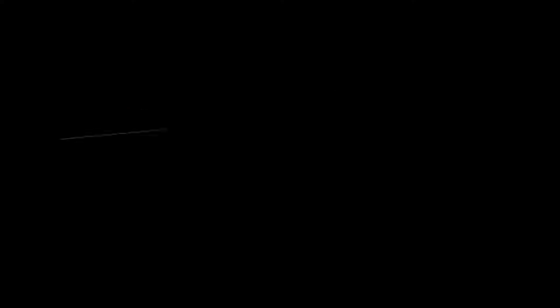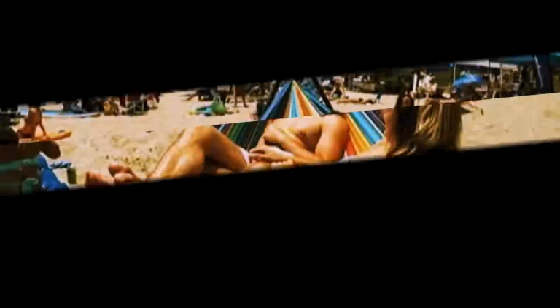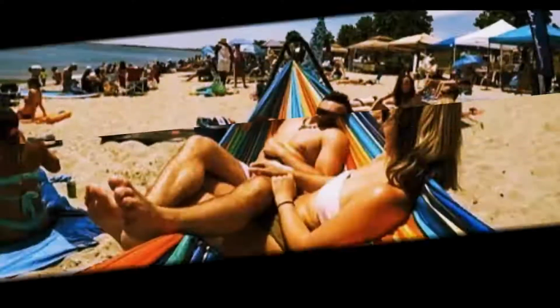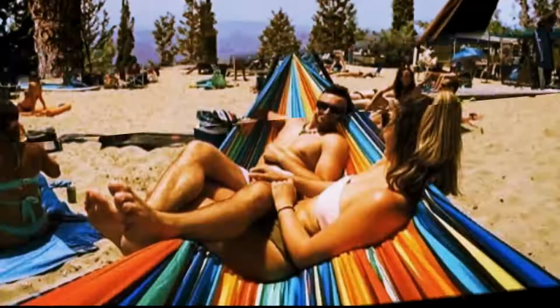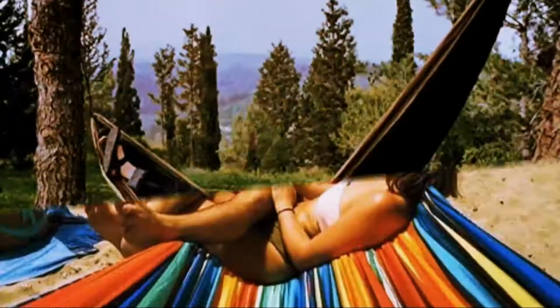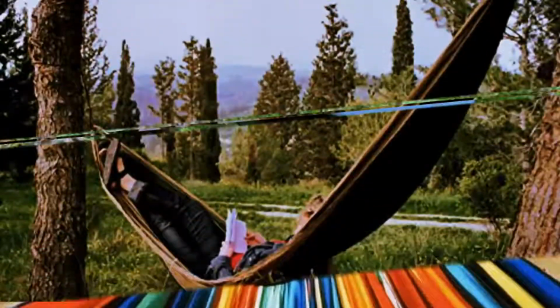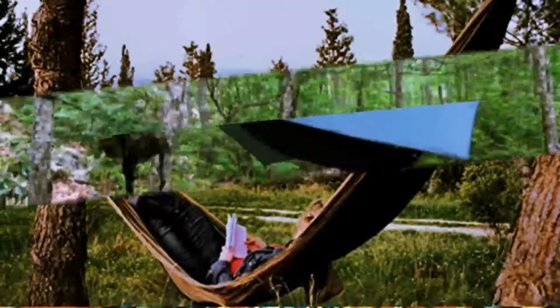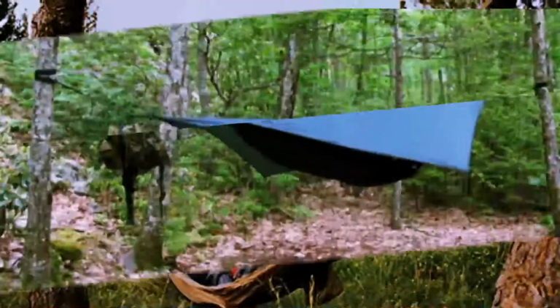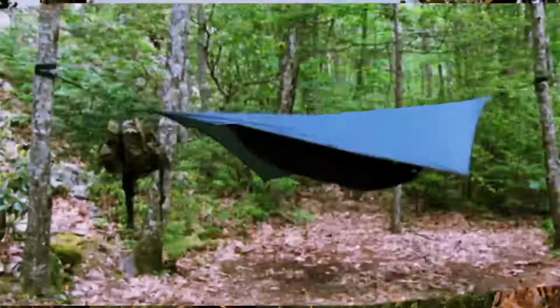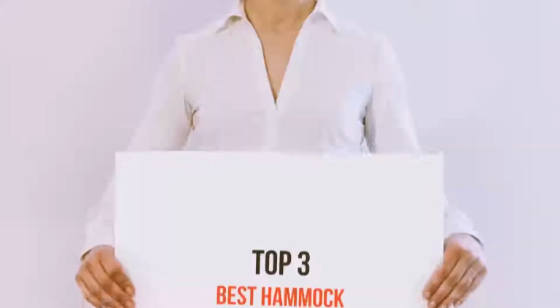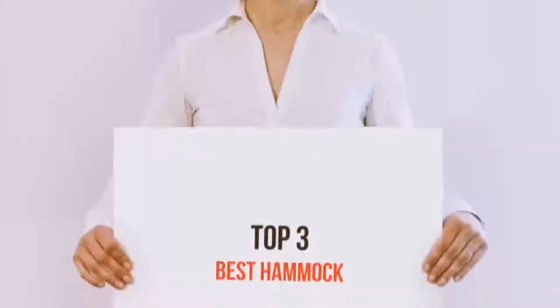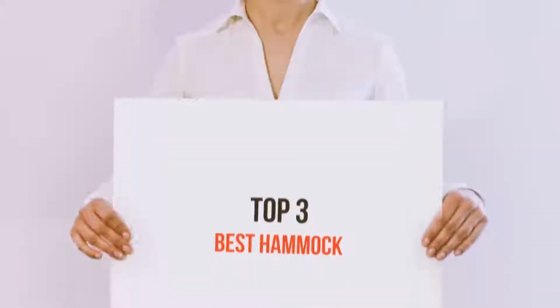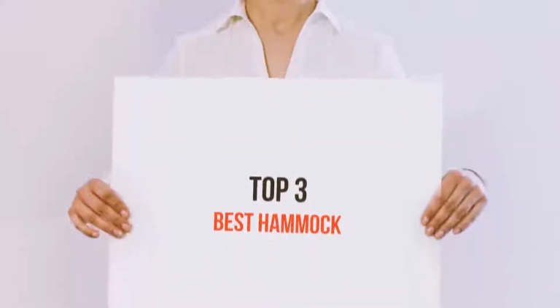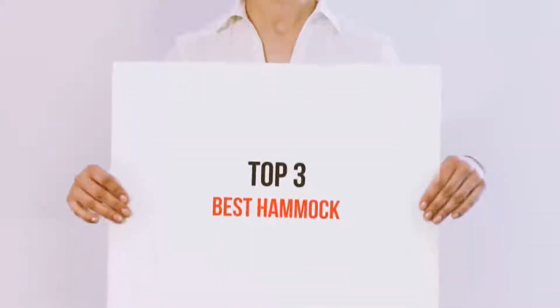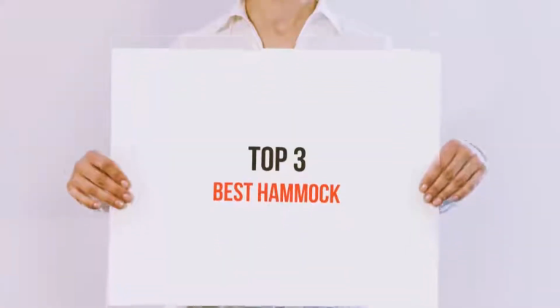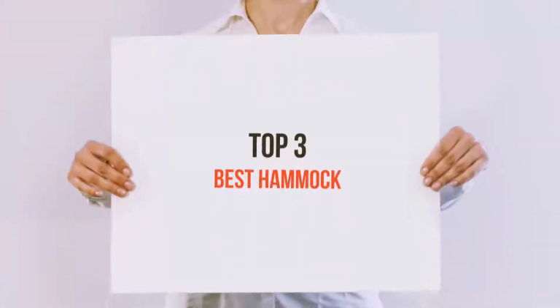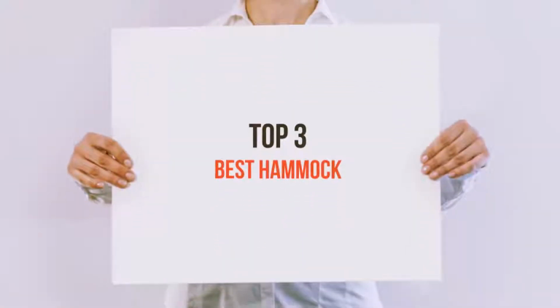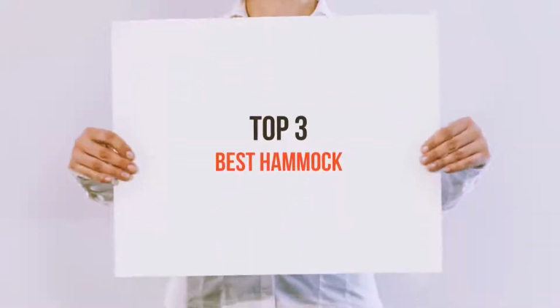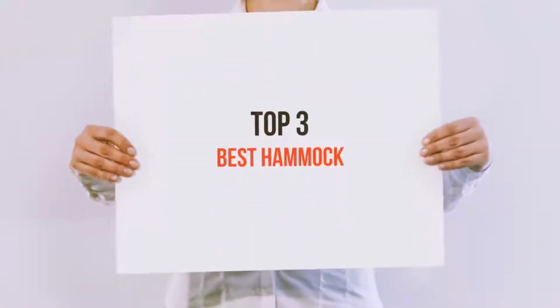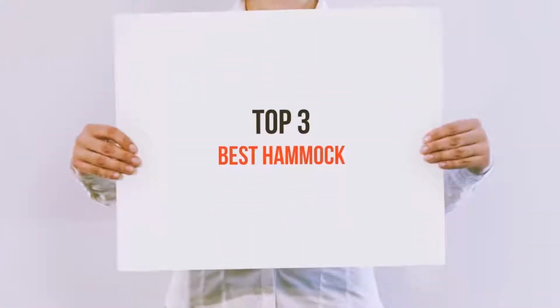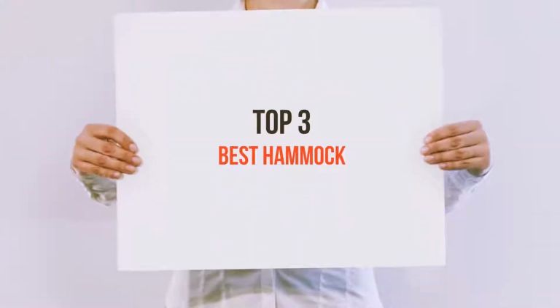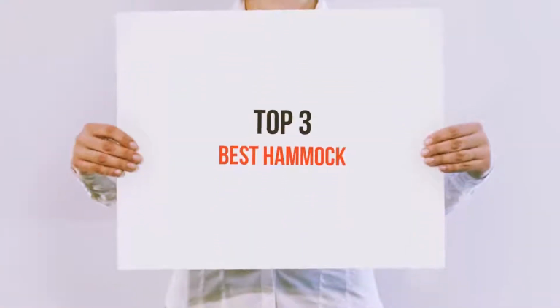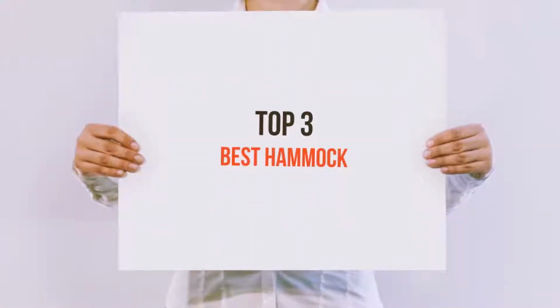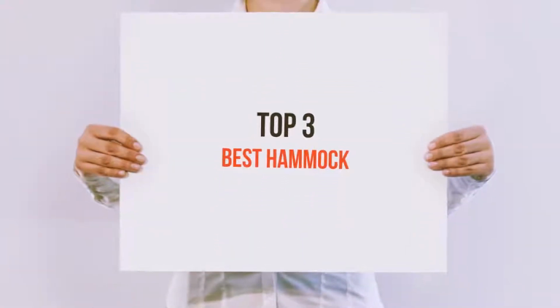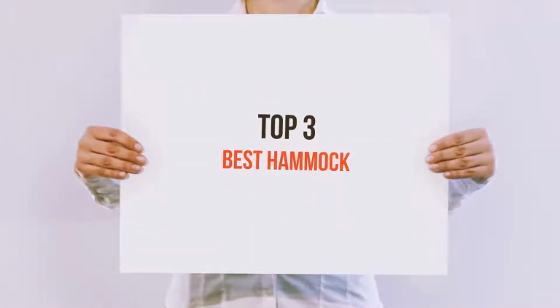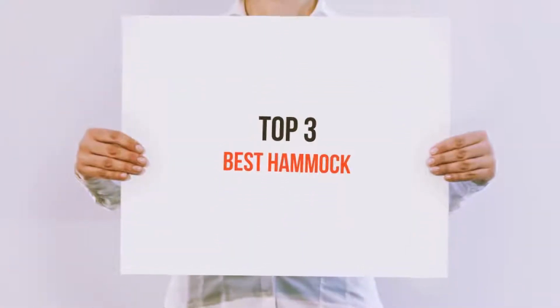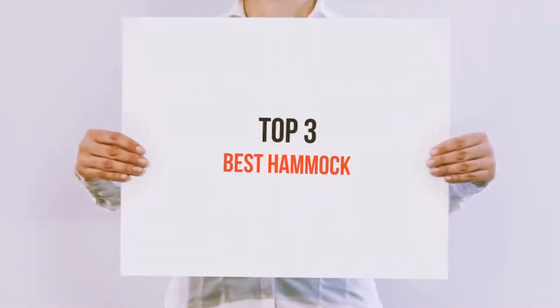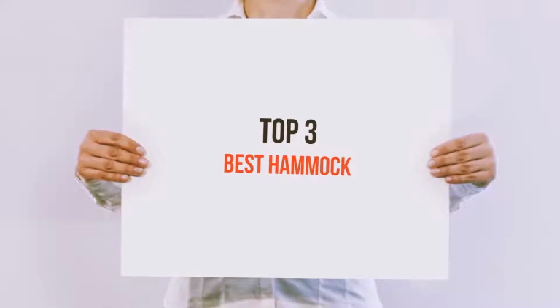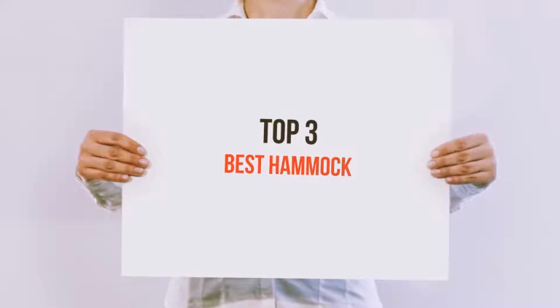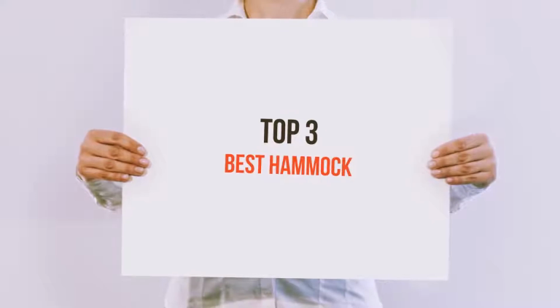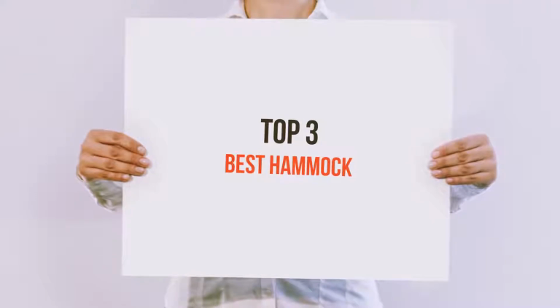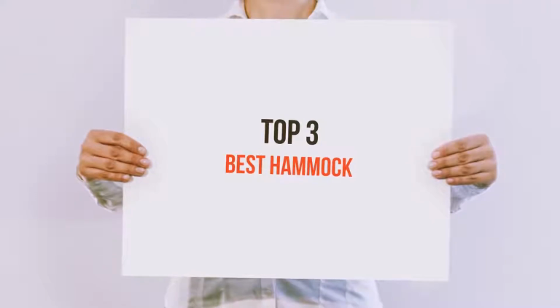Hi everyone, welcome back to my channel. Today I'm gonna talk about the top three best hammocks.